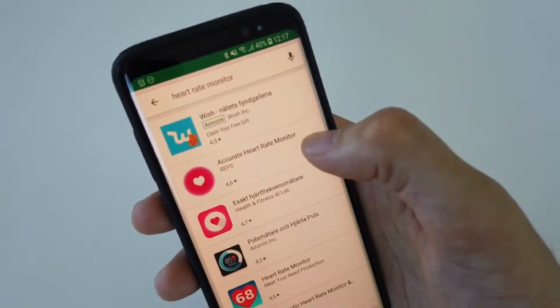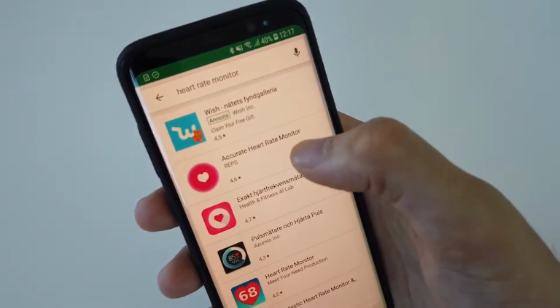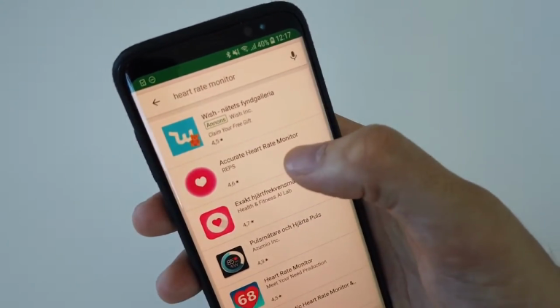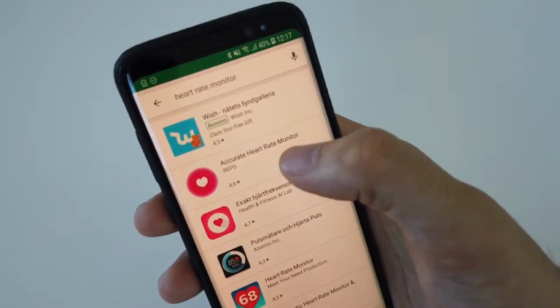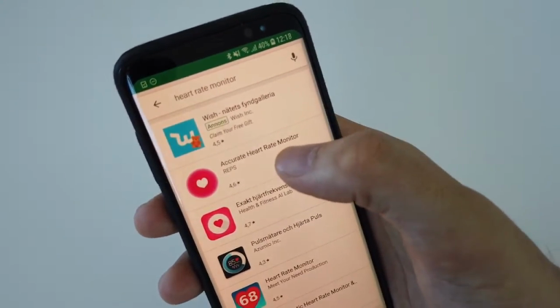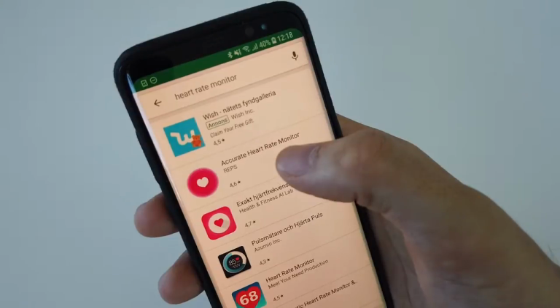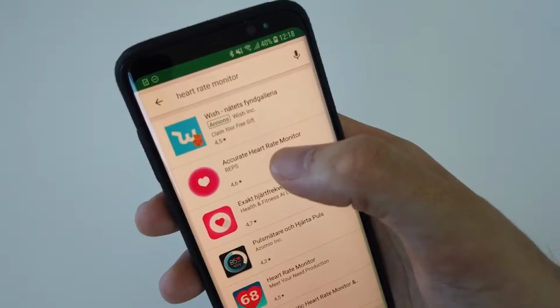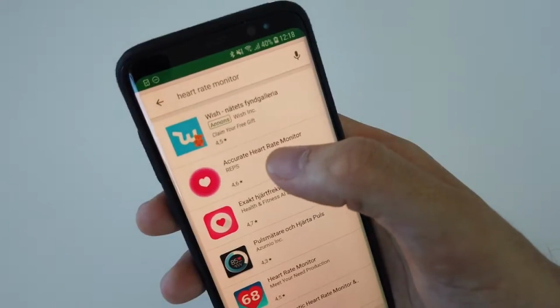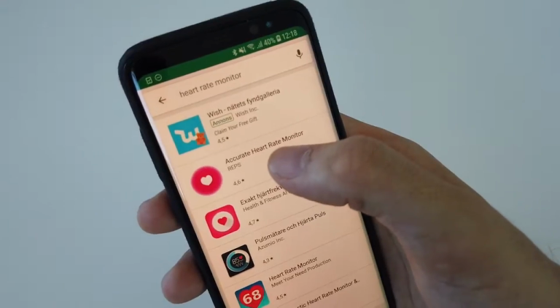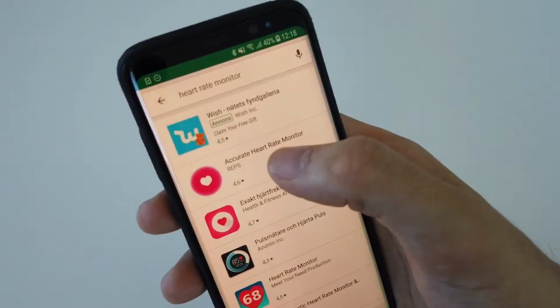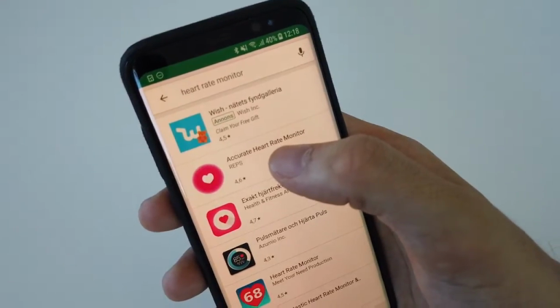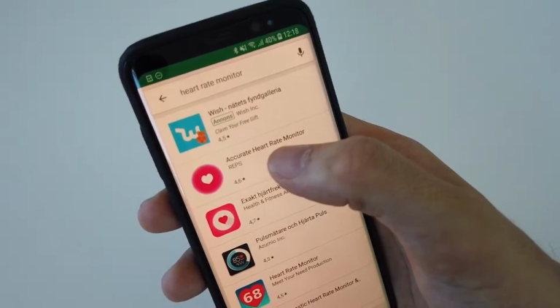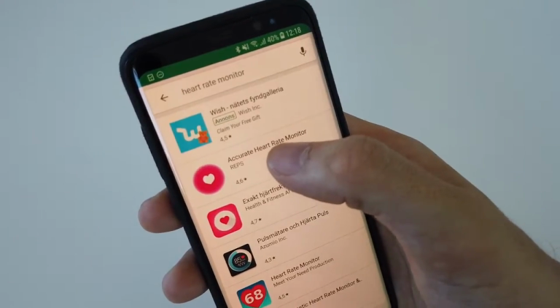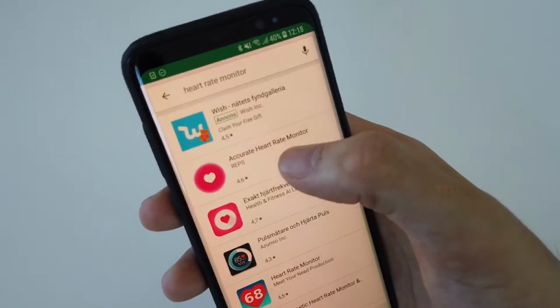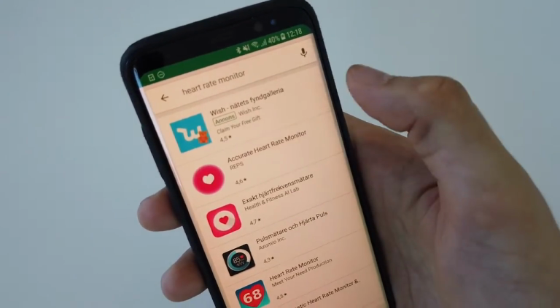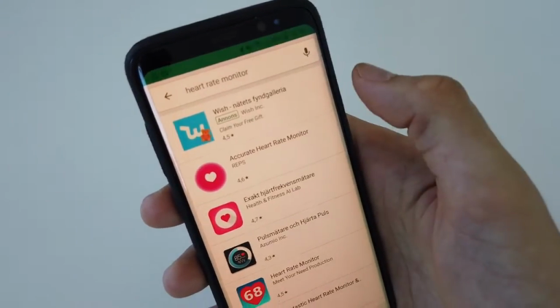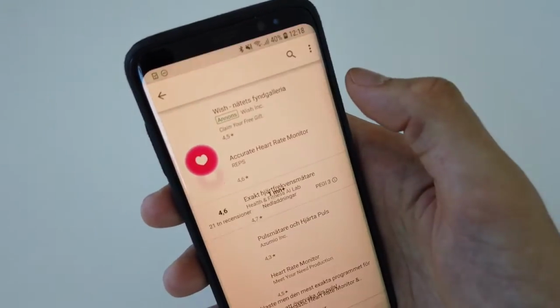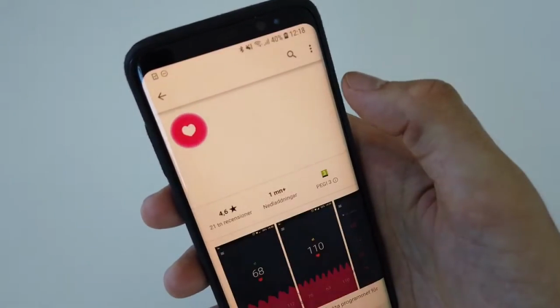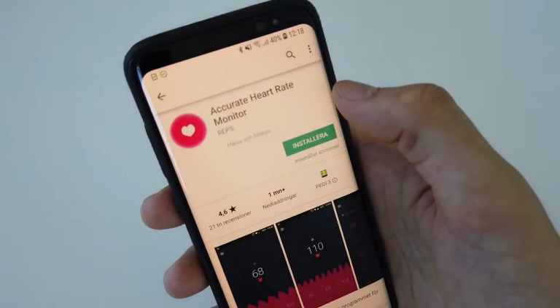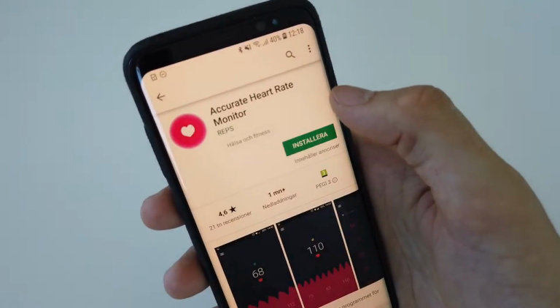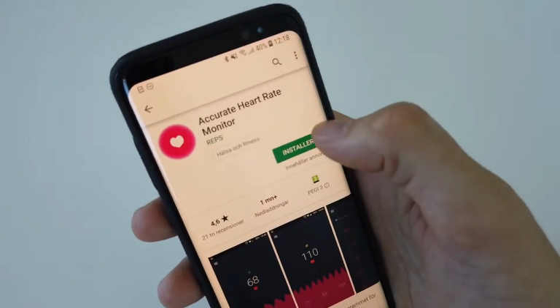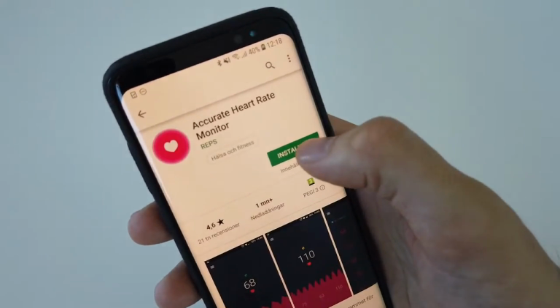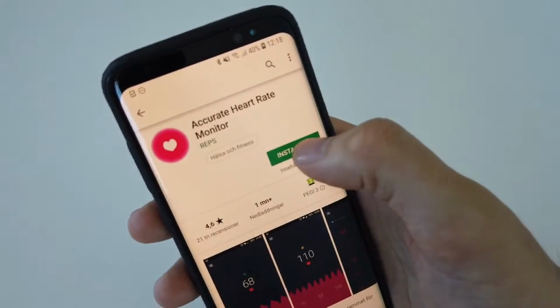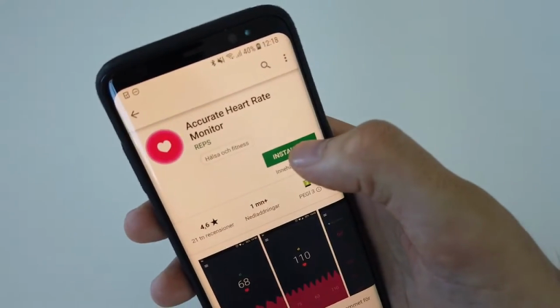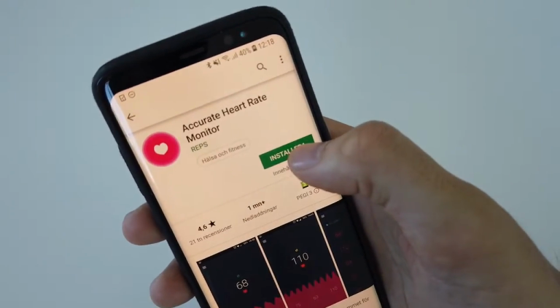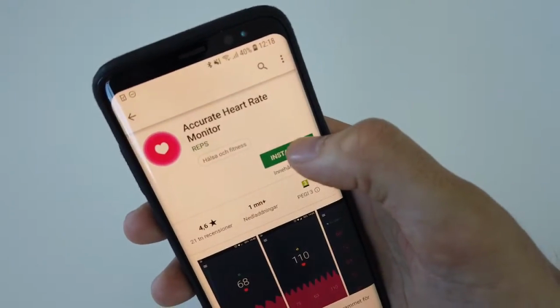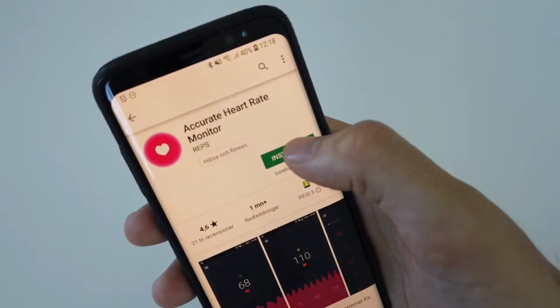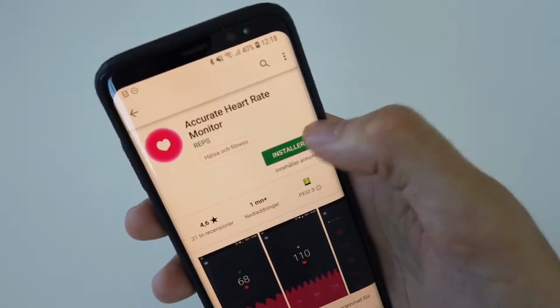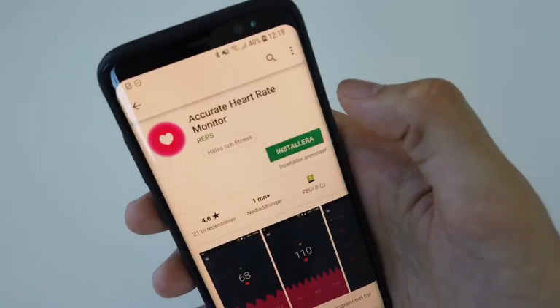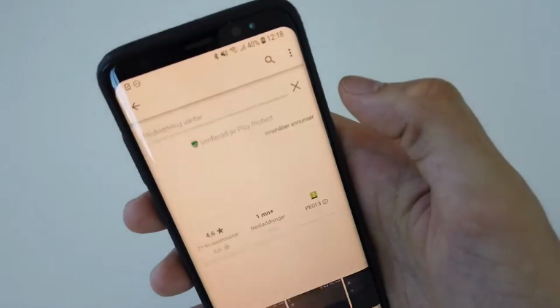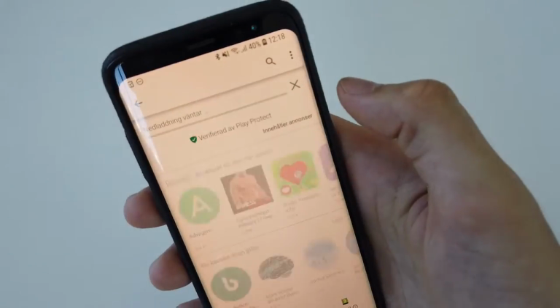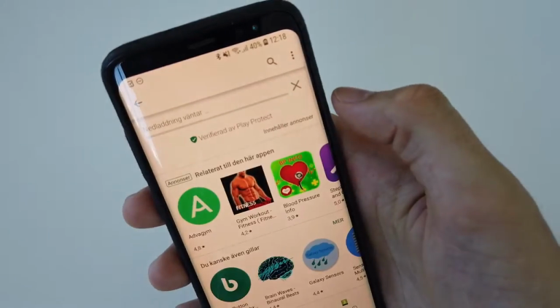I've been using this for a while and I found that it works really well to perform this task. So you want to install this app.